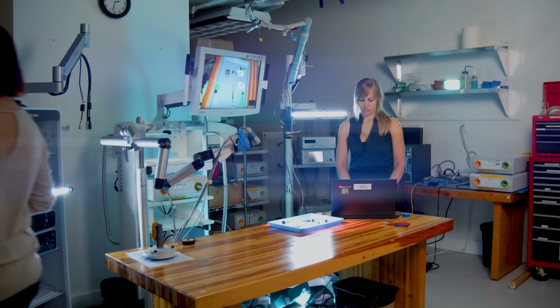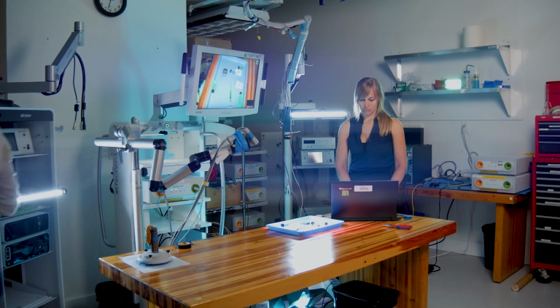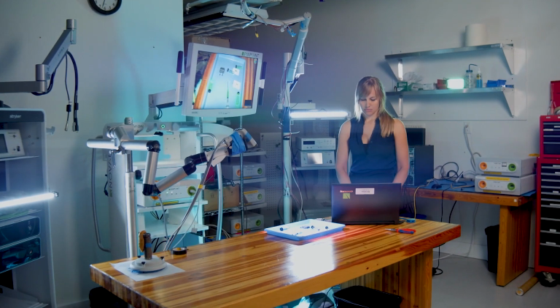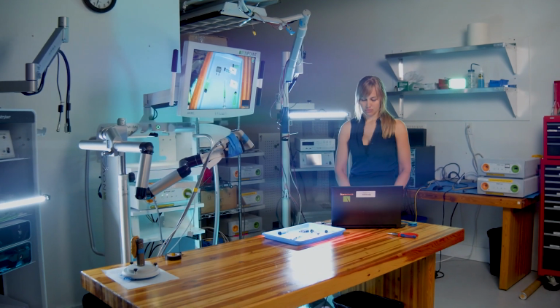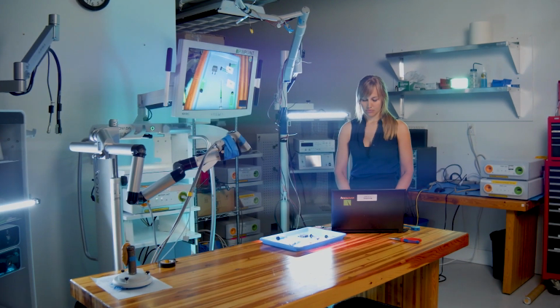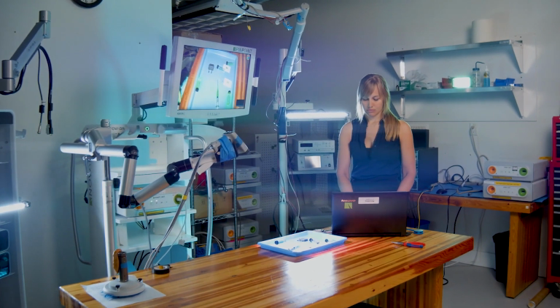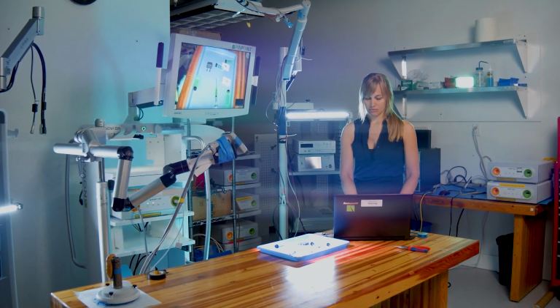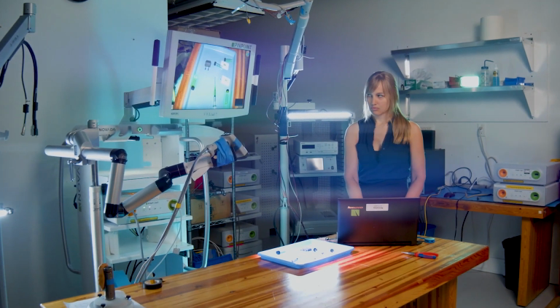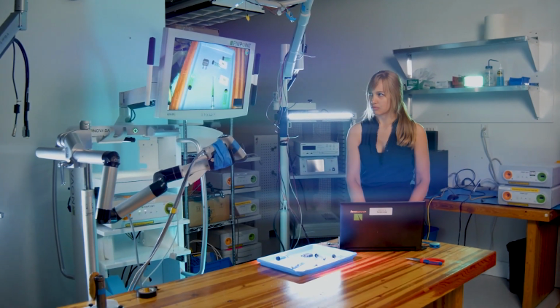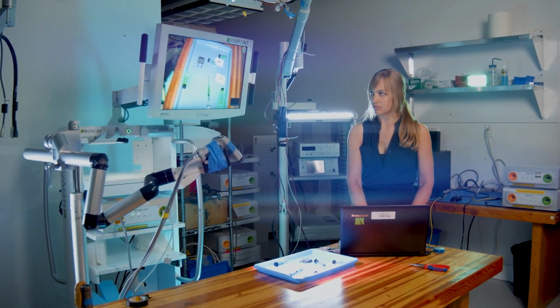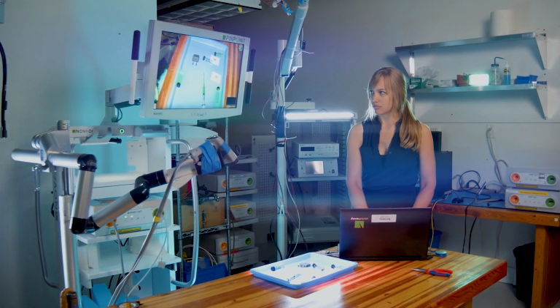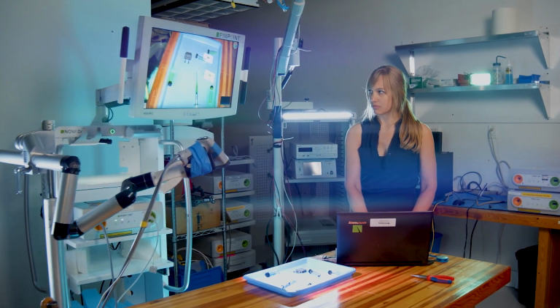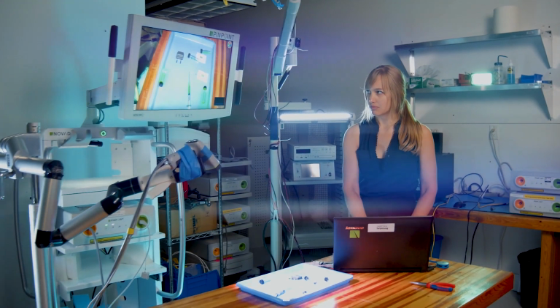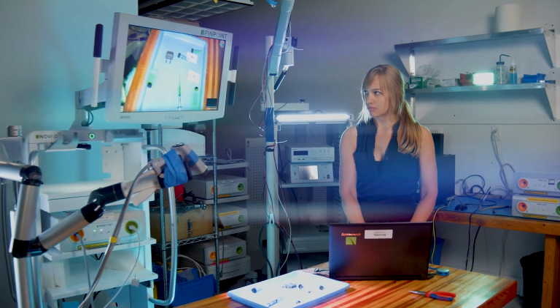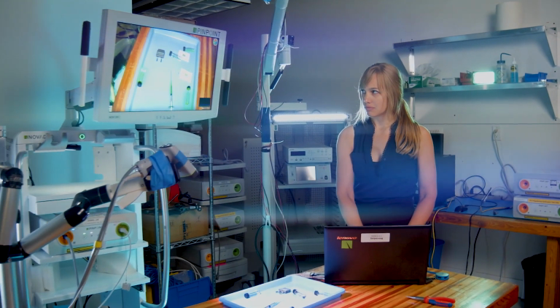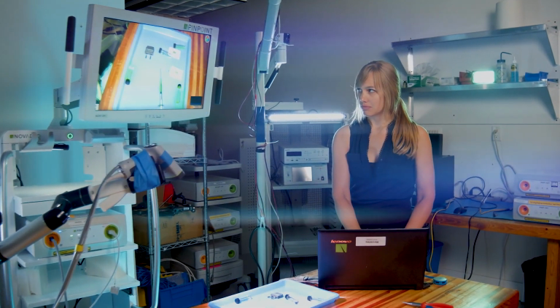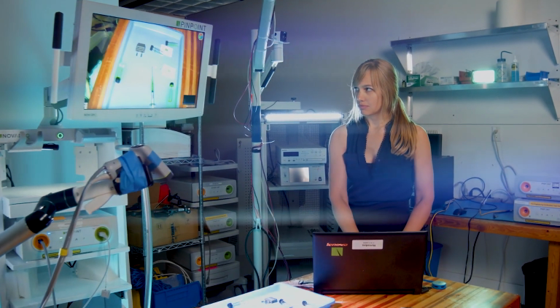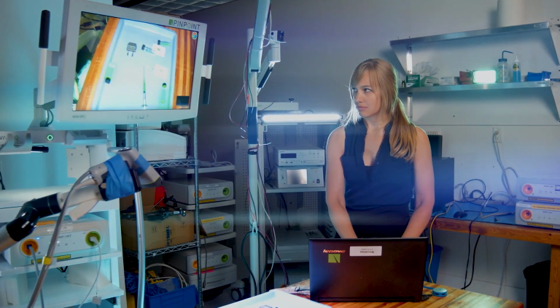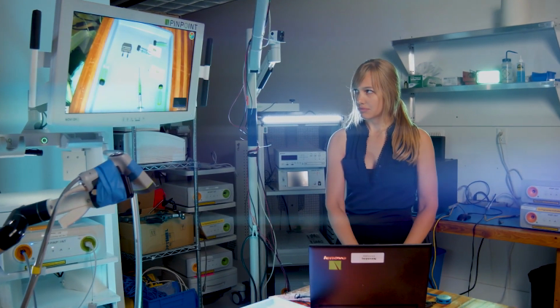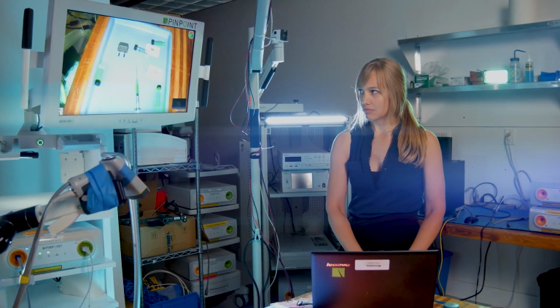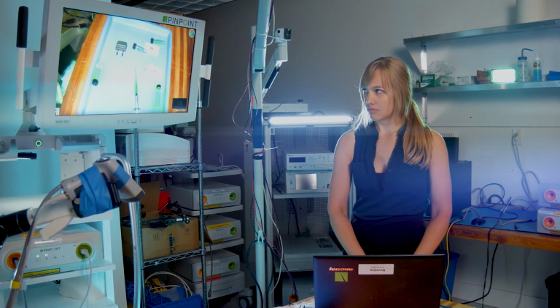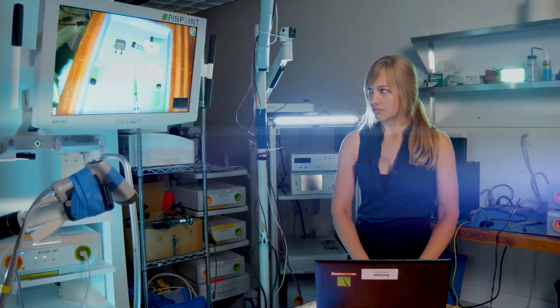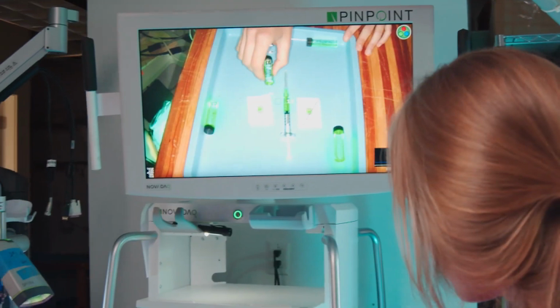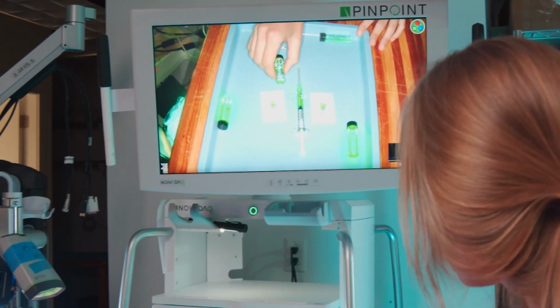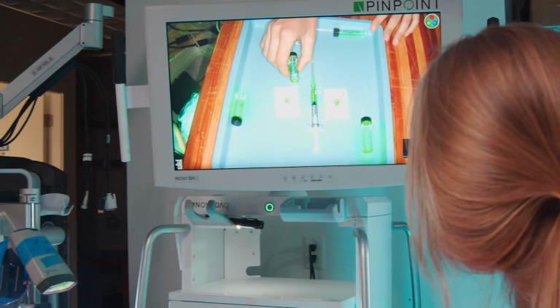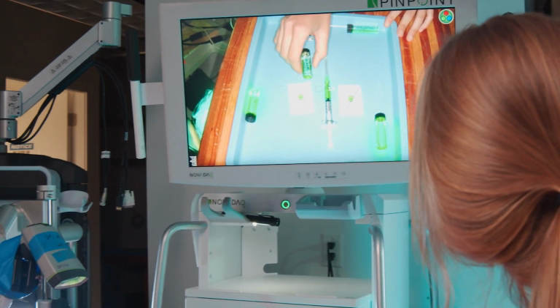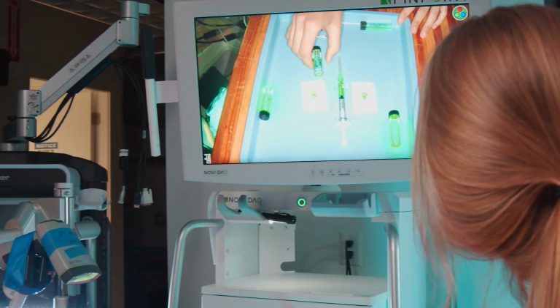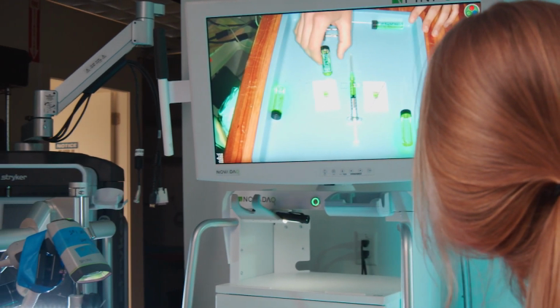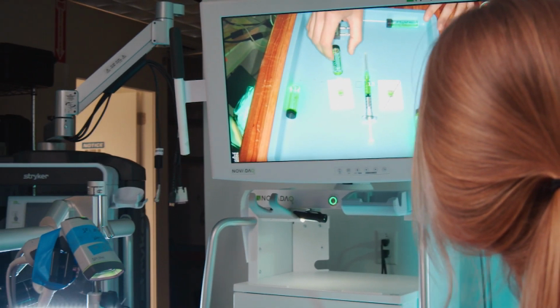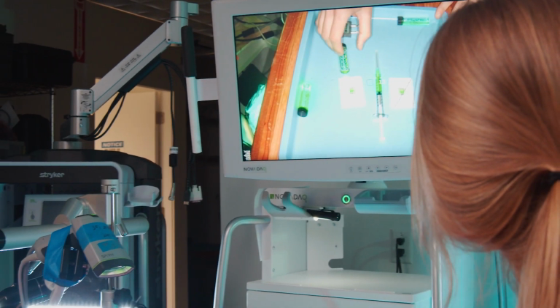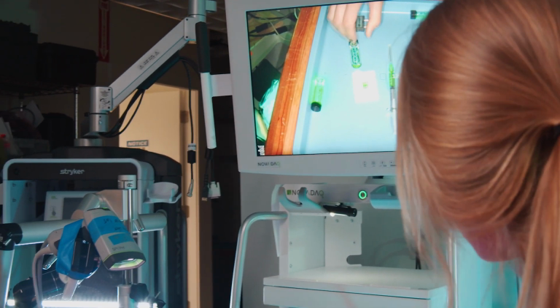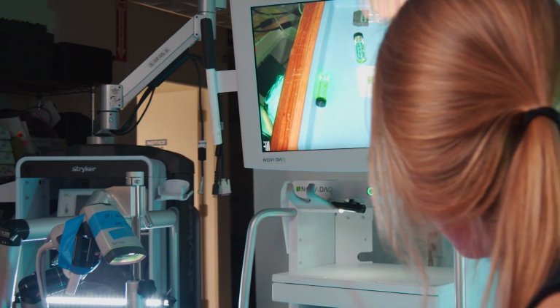My name is Emily Lankhorst. I'm a graduate of the biomedical engineering program at BCIT, and I work as a post-market quality engineer at Stryker.